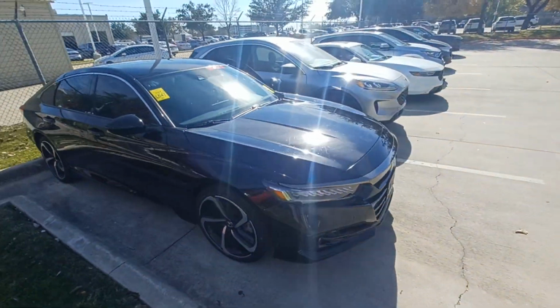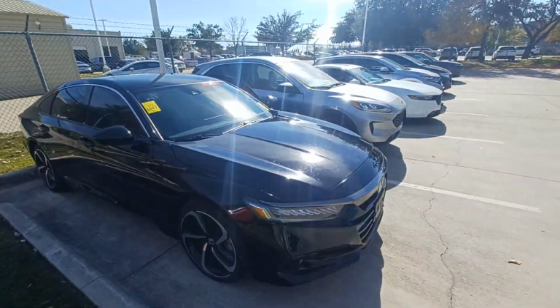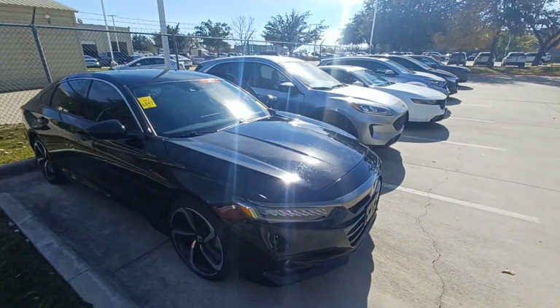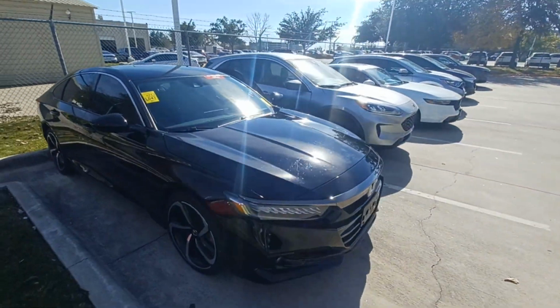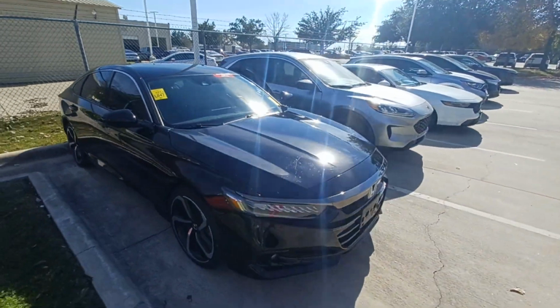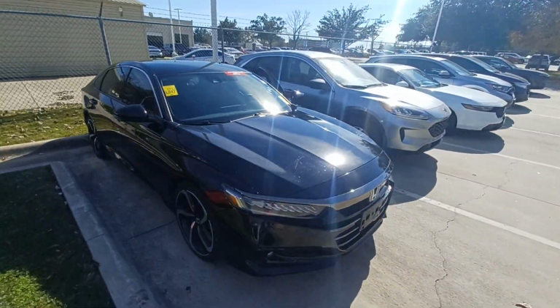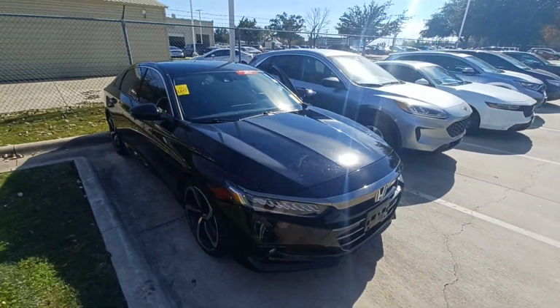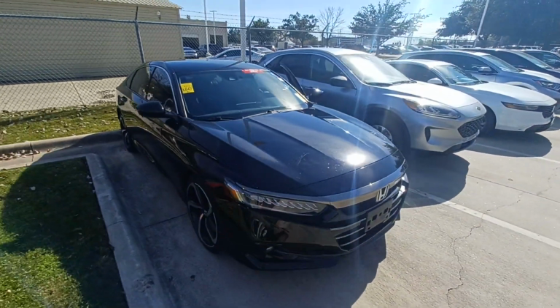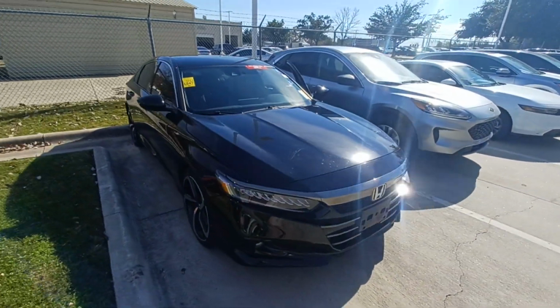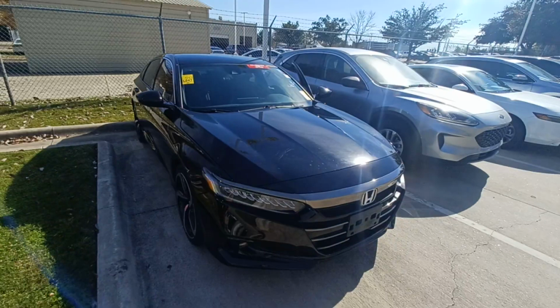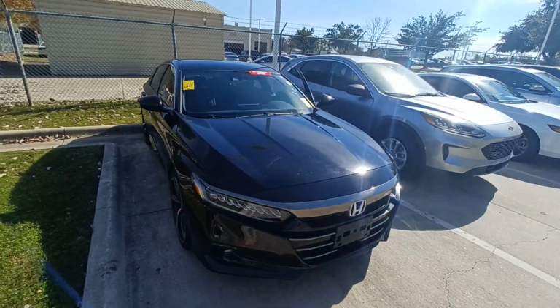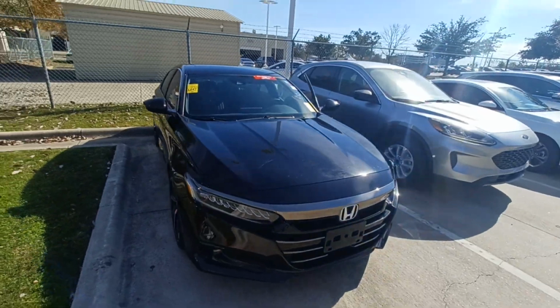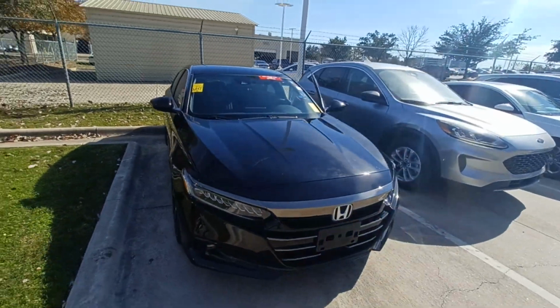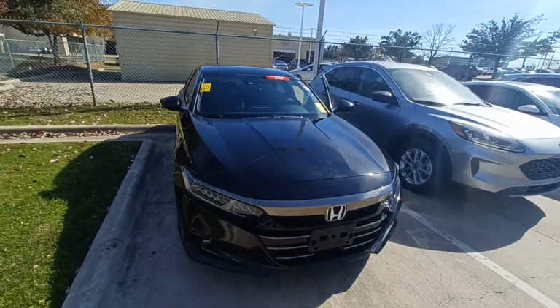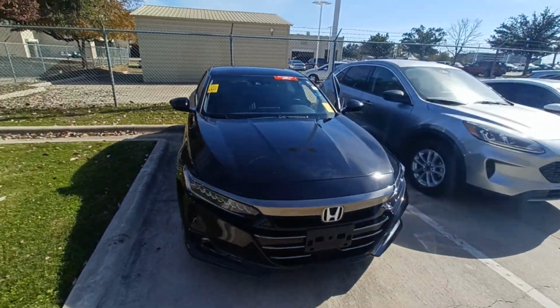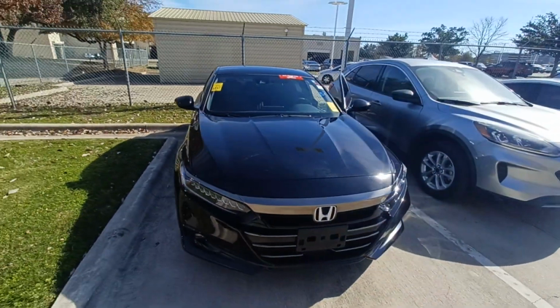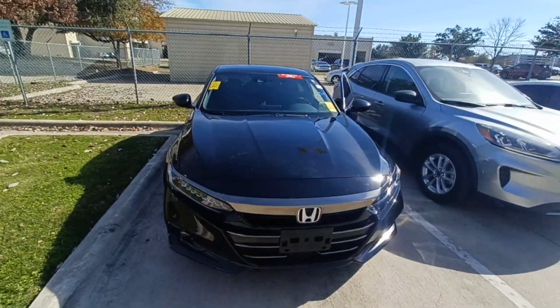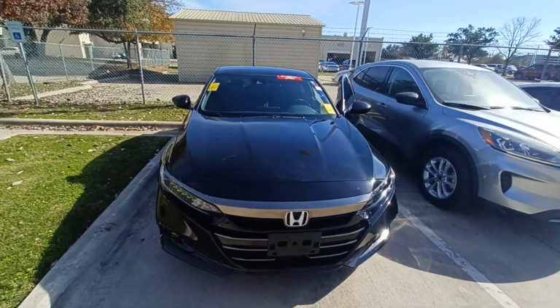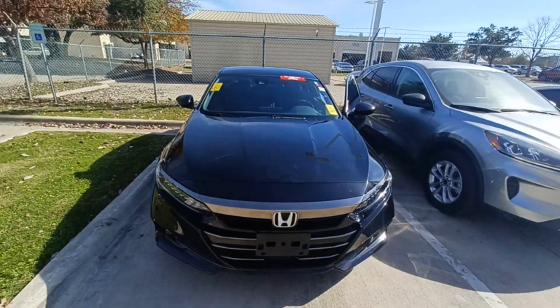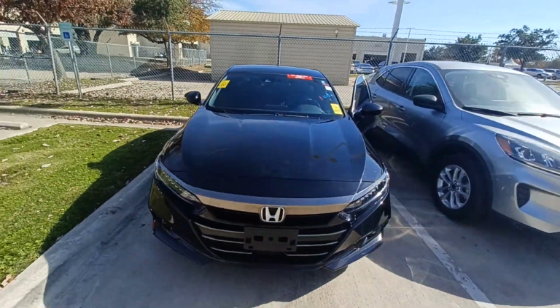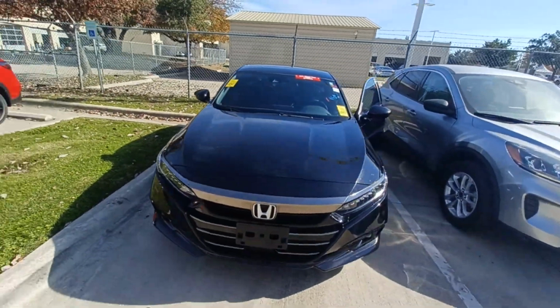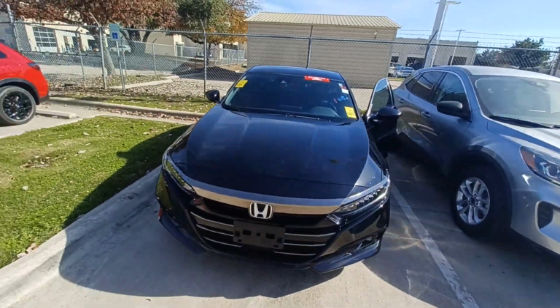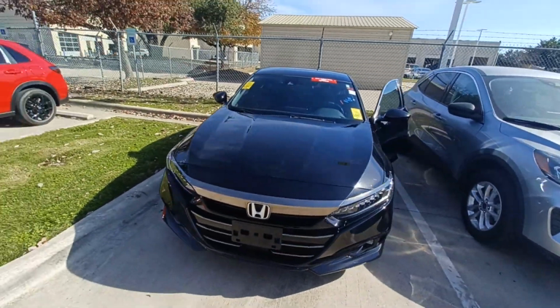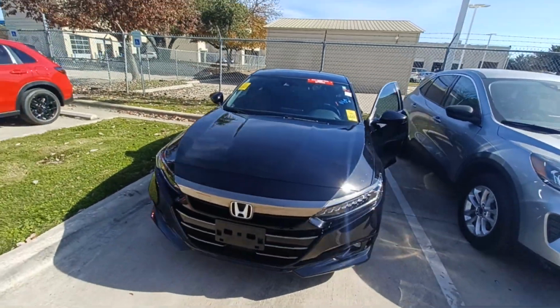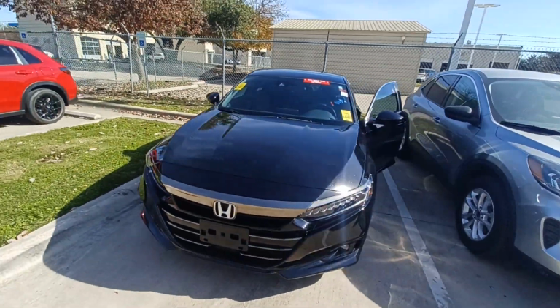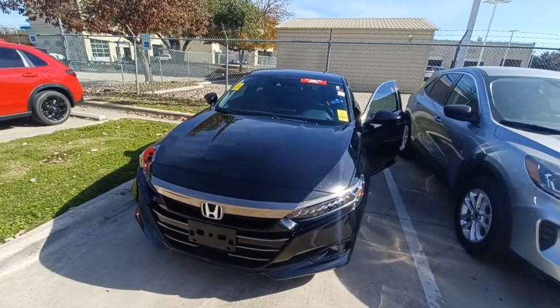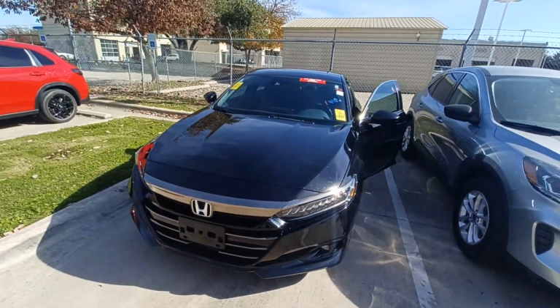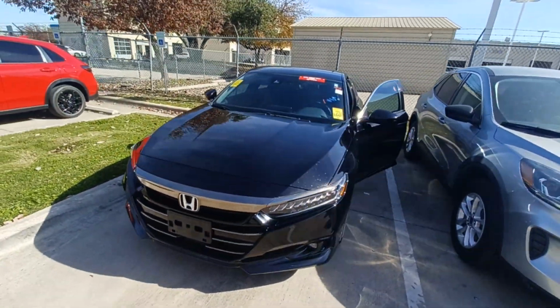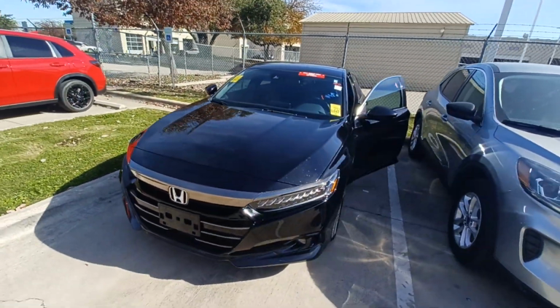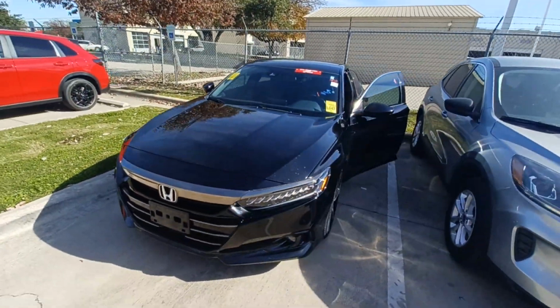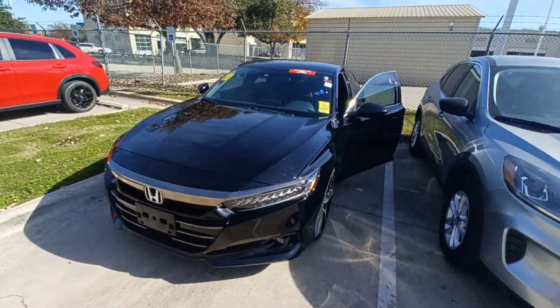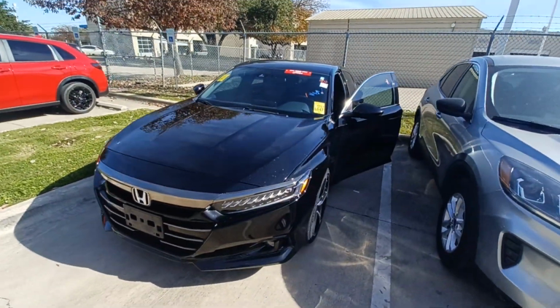And that's my 2021 Honda Accord Sport, and I'm Jason down here at Howdy Honda.